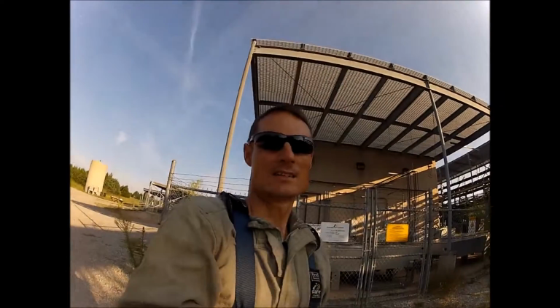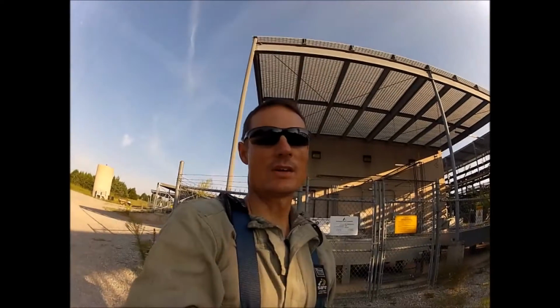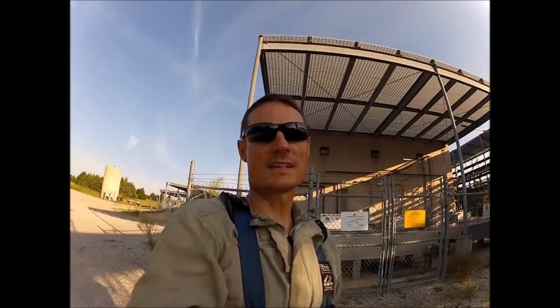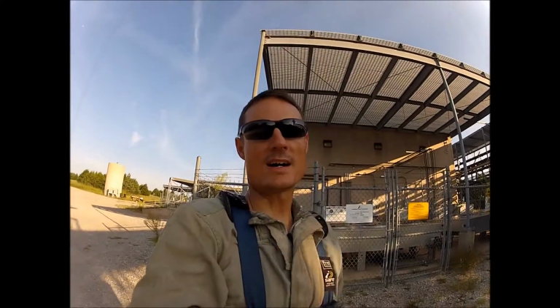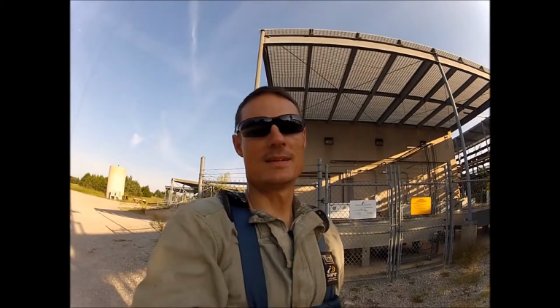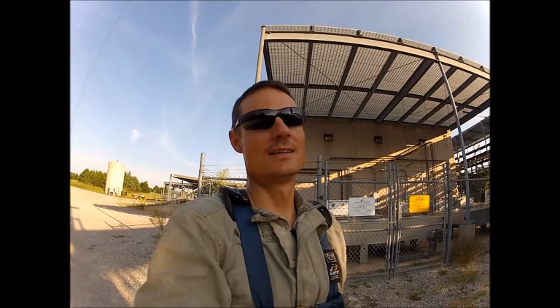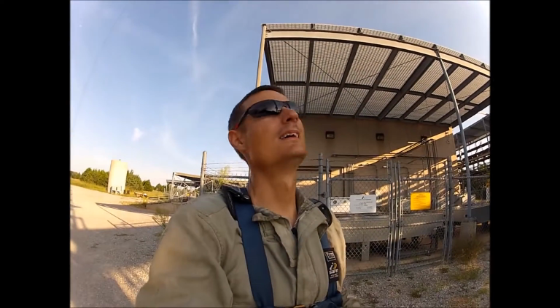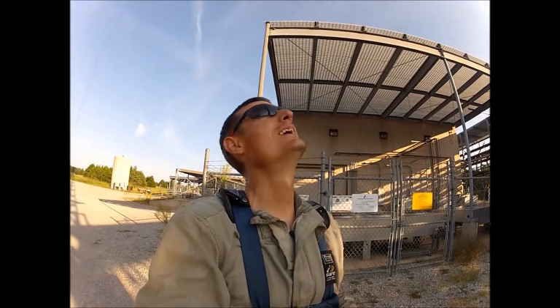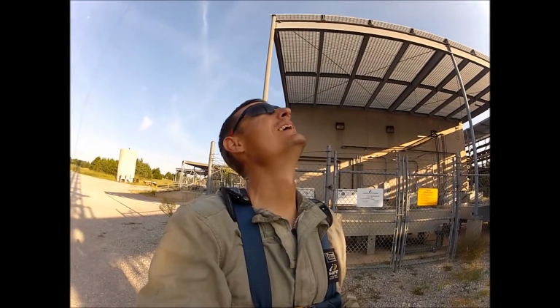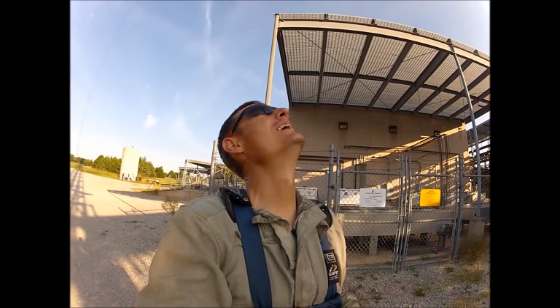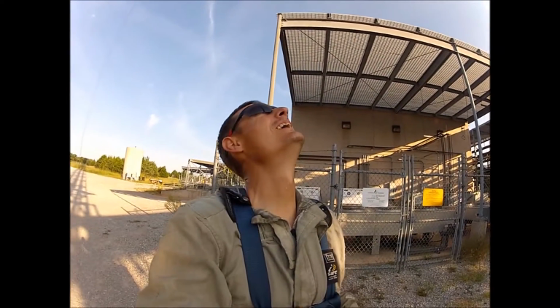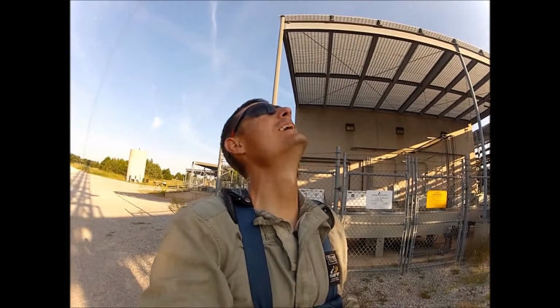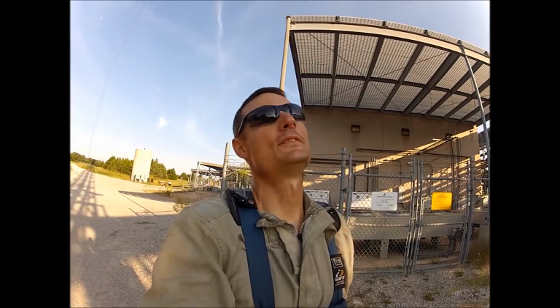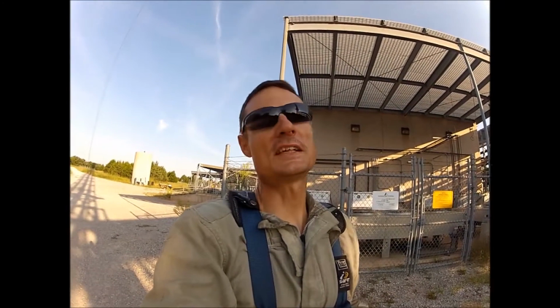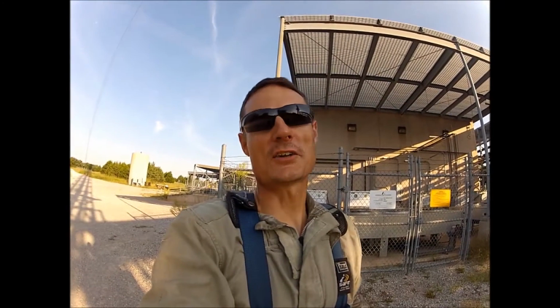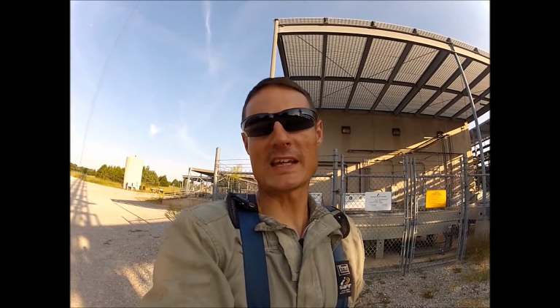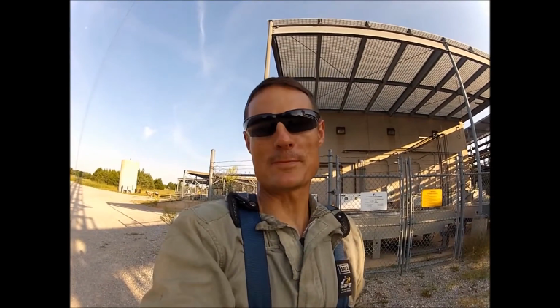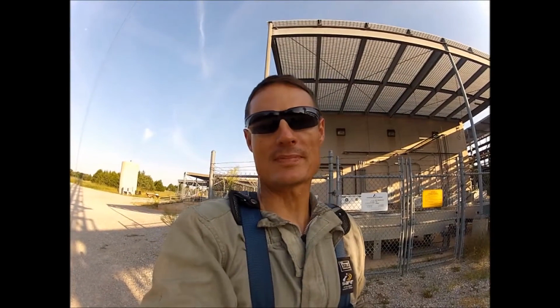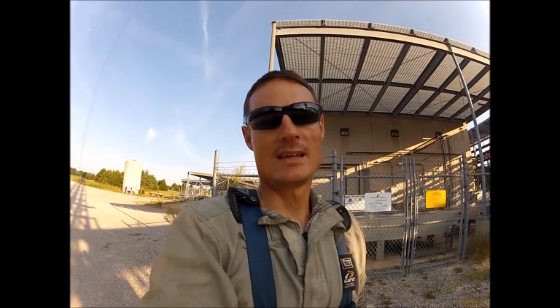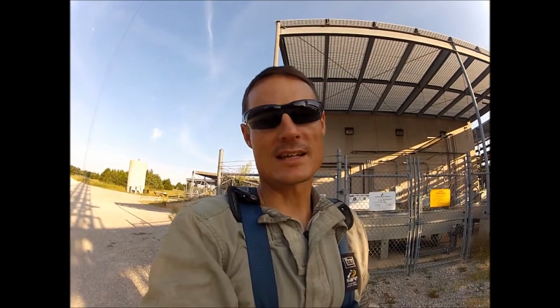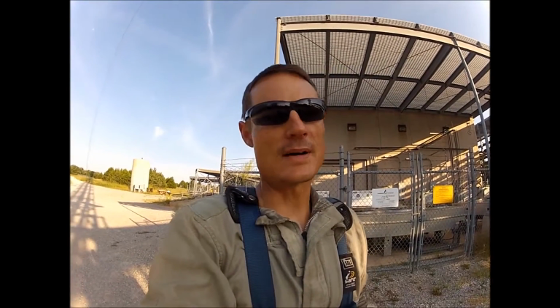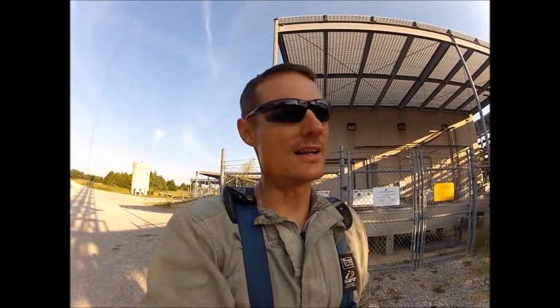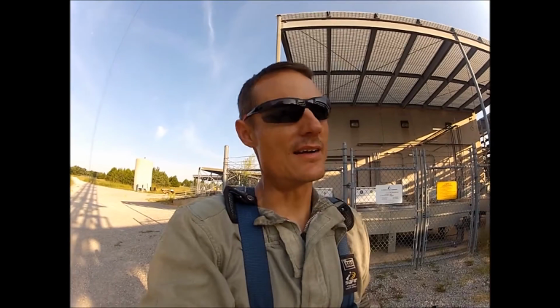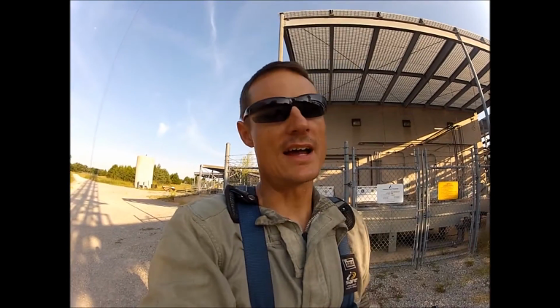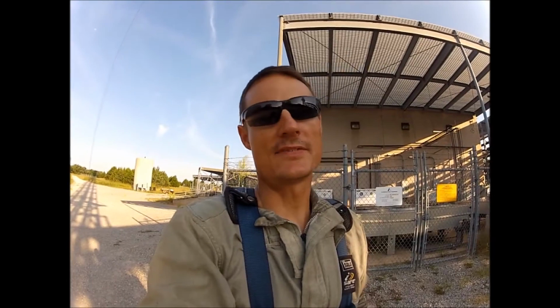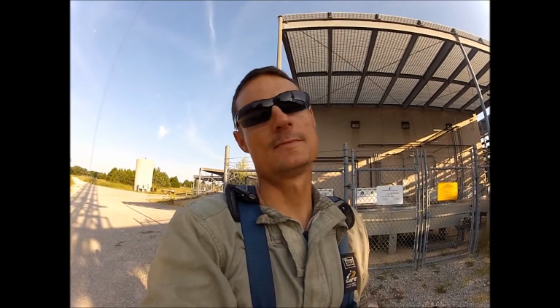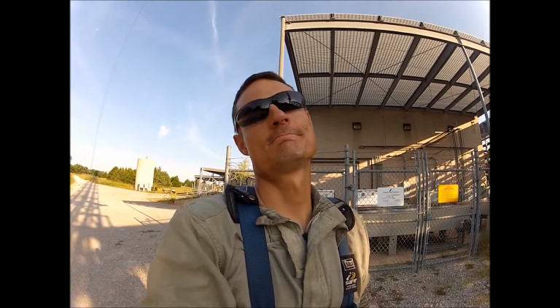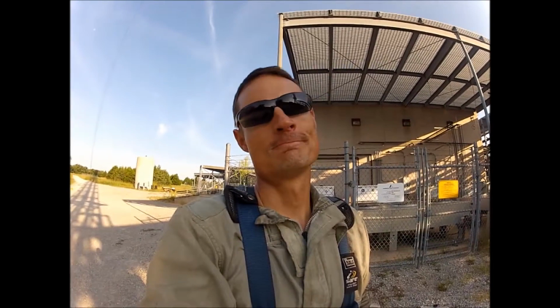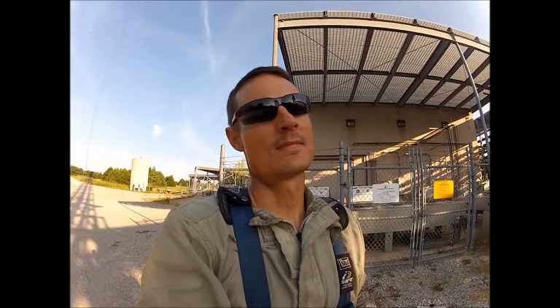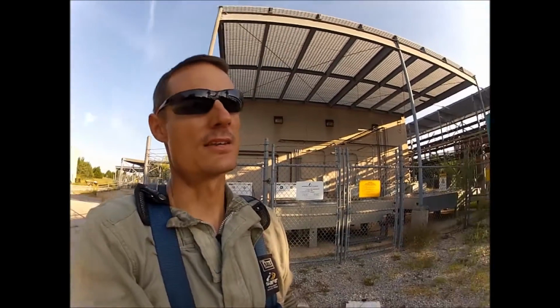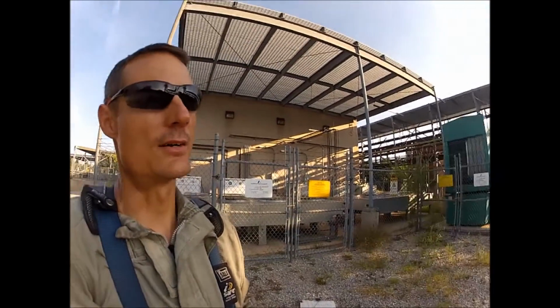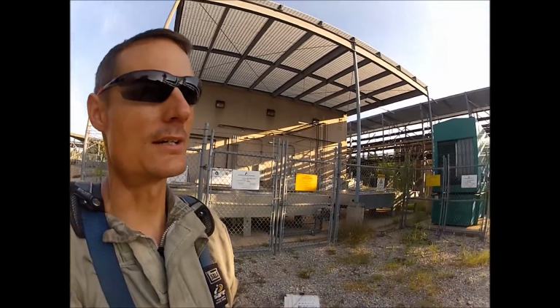Going to the top — 1500 feet — takes about an hour and a half, so here we go.